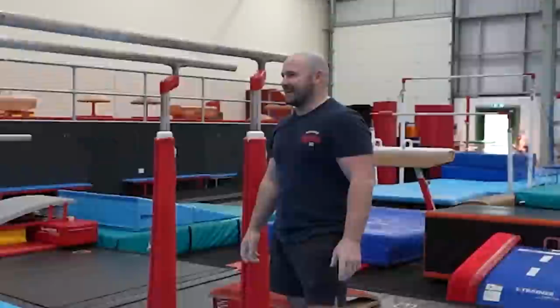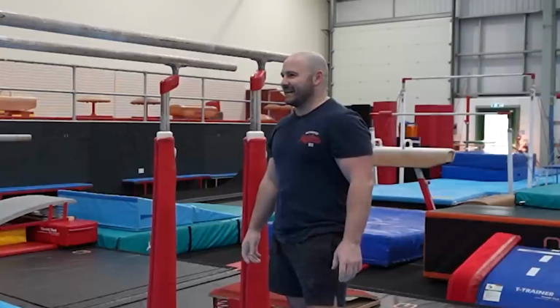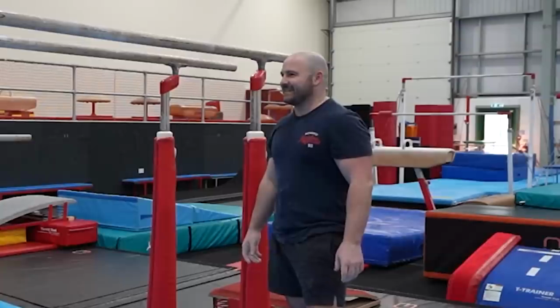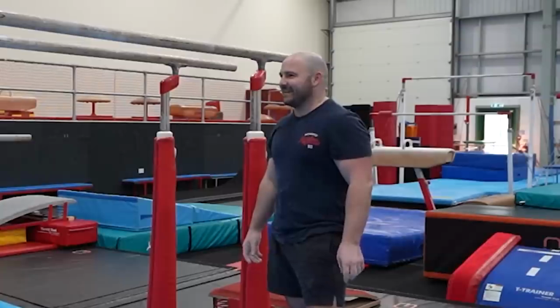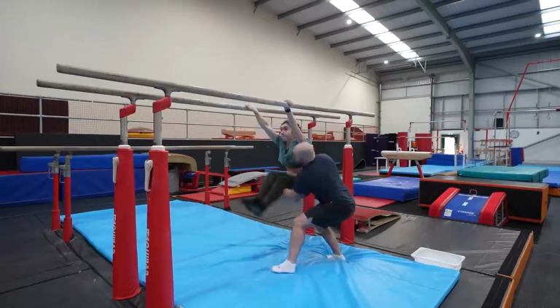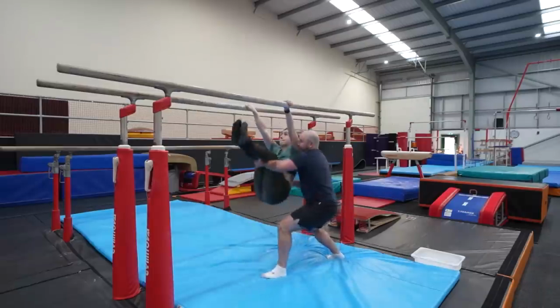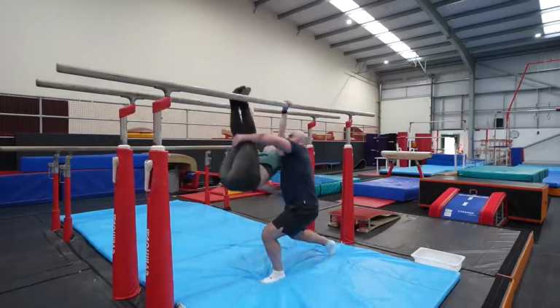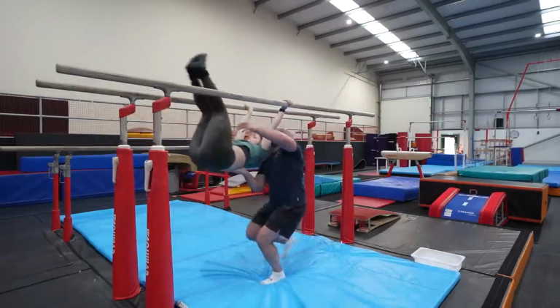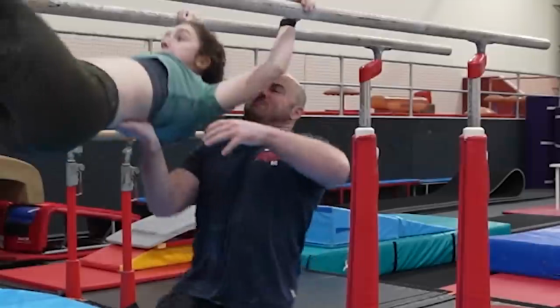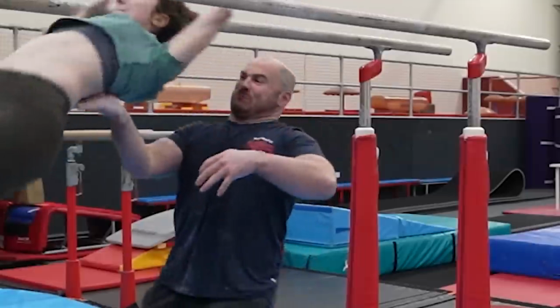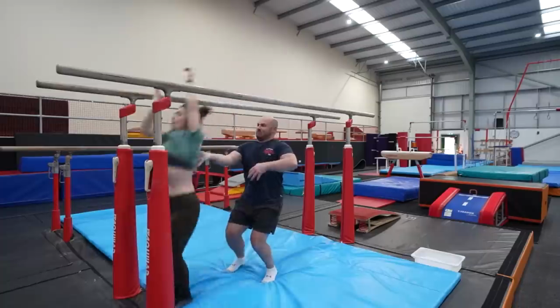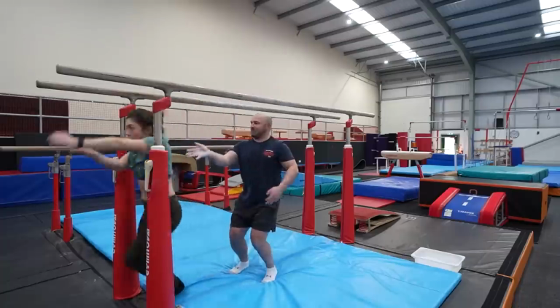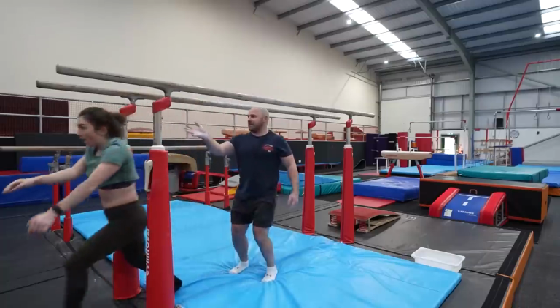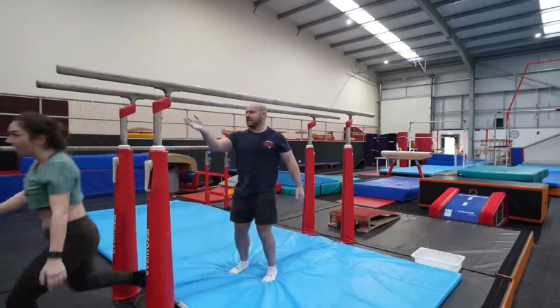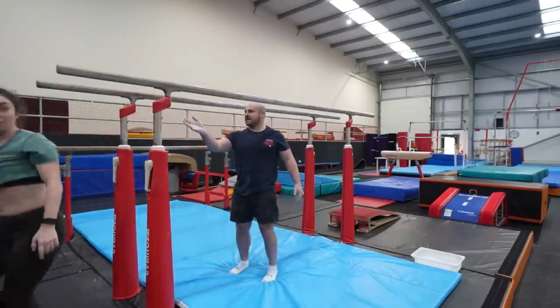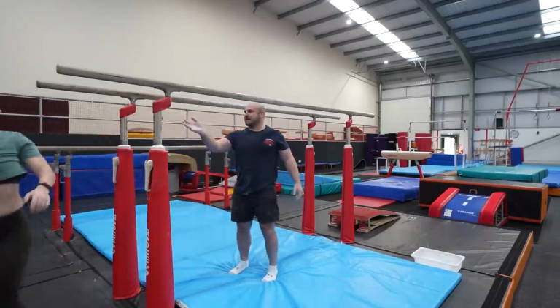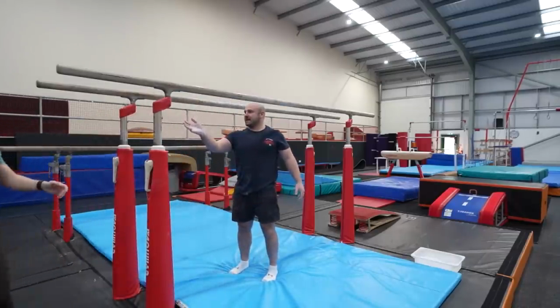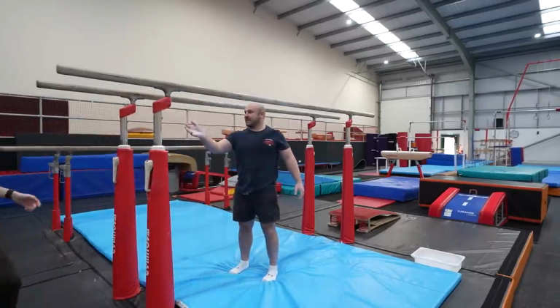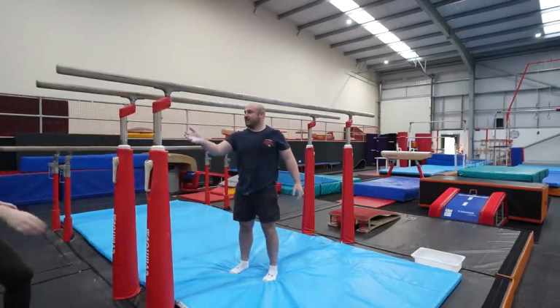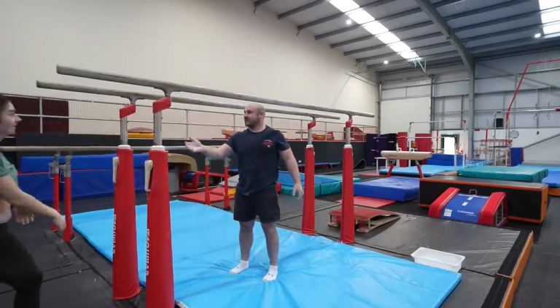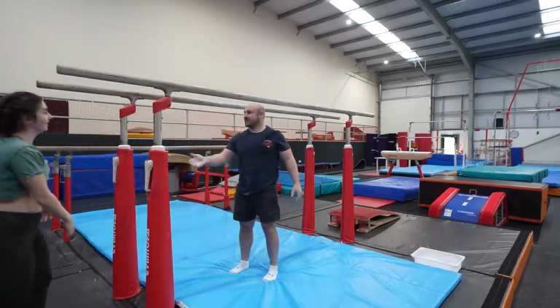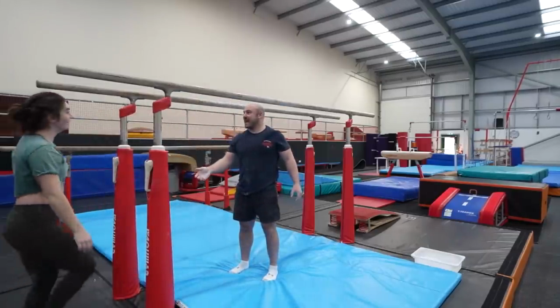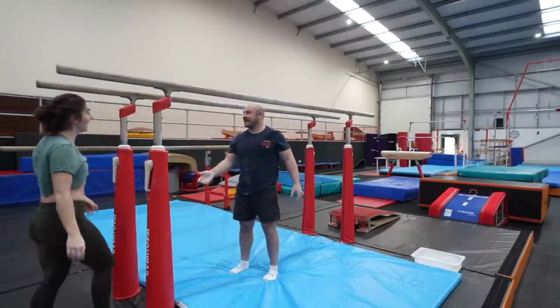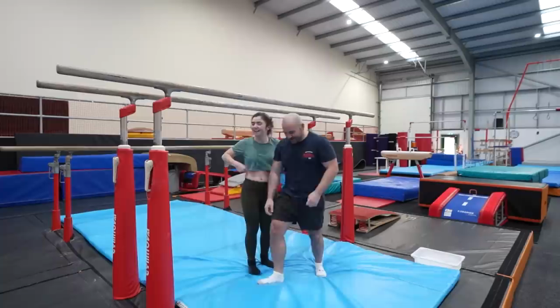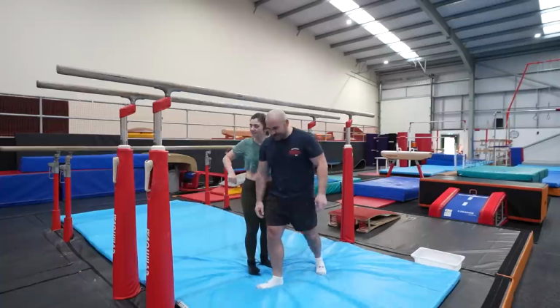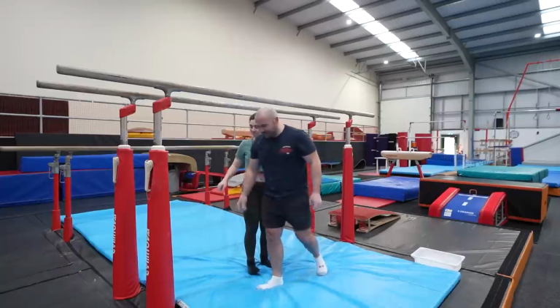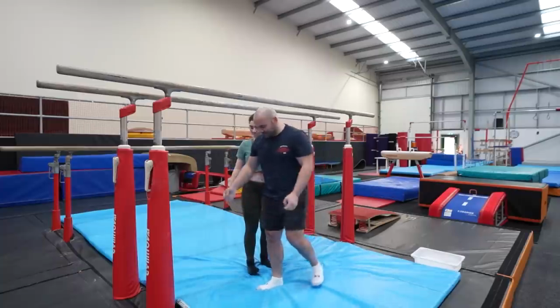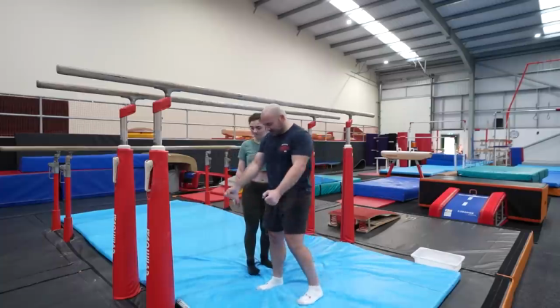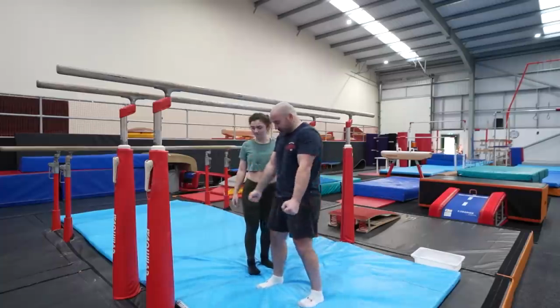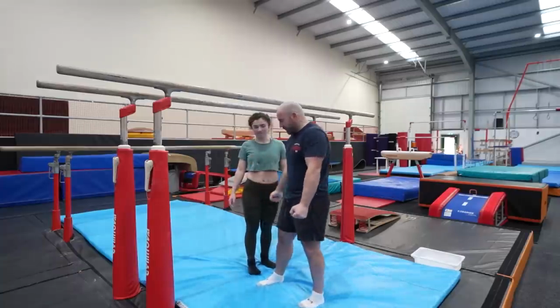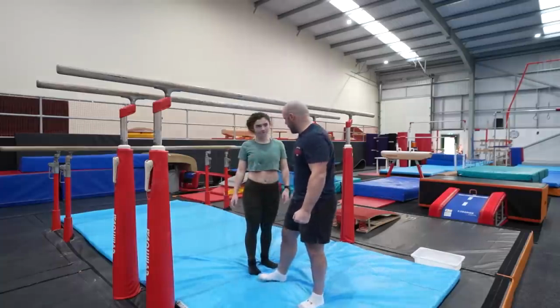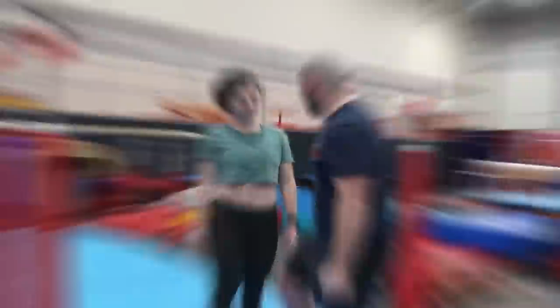I could have got my arms out. That was sick. Okay, we'll move on to above bar then.